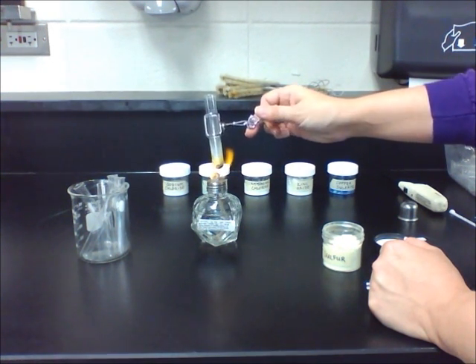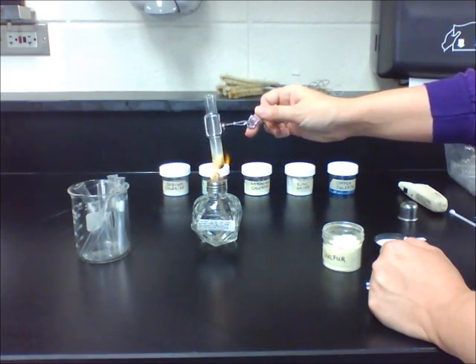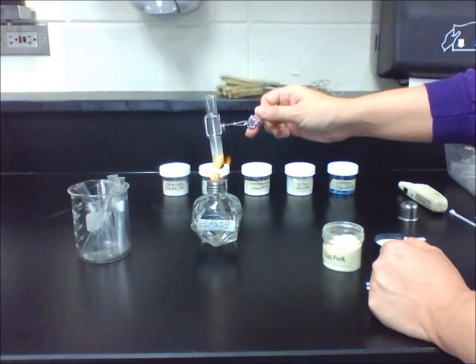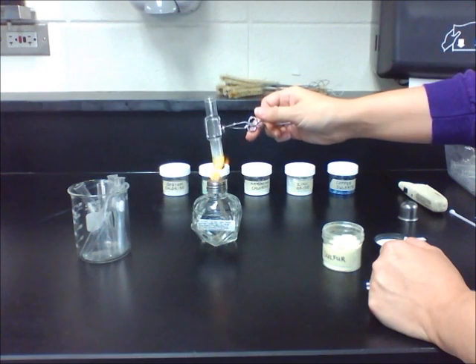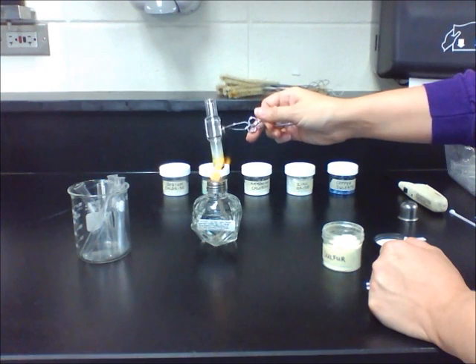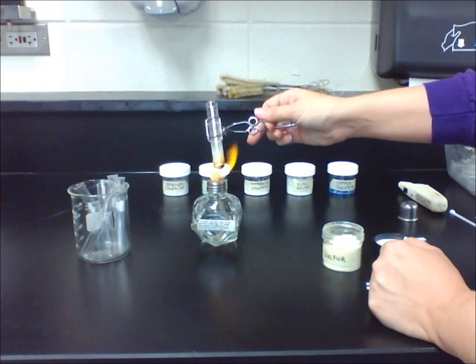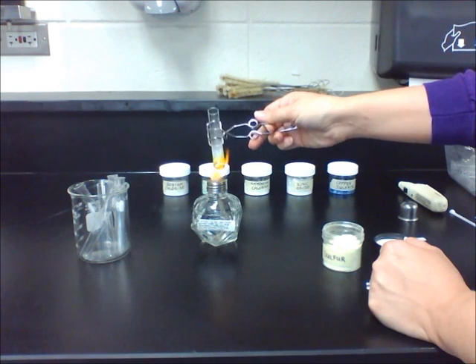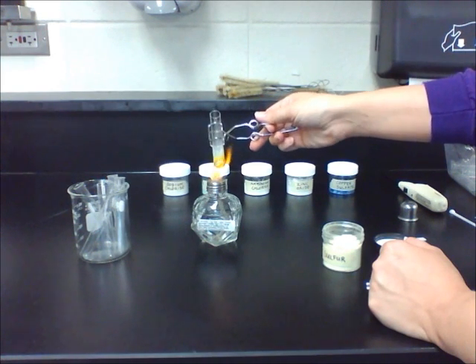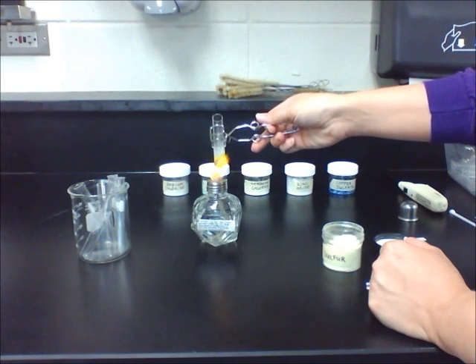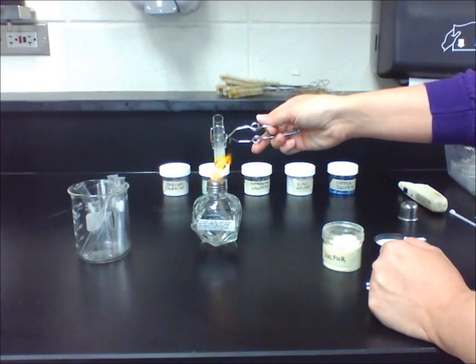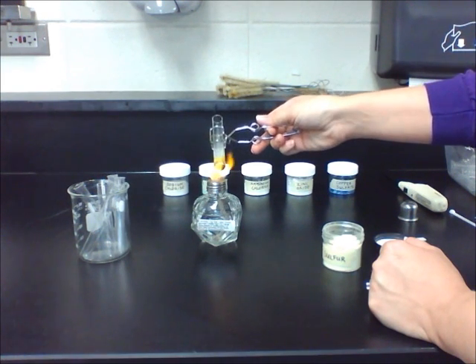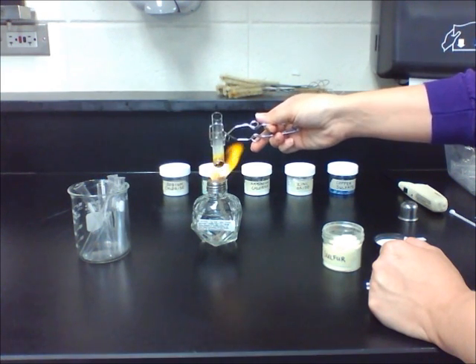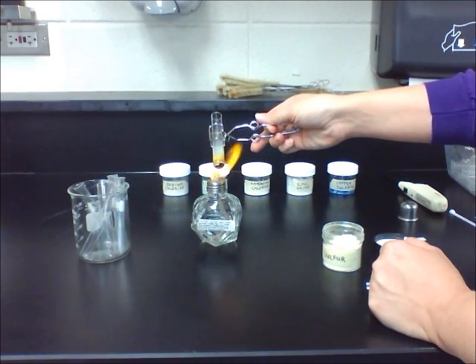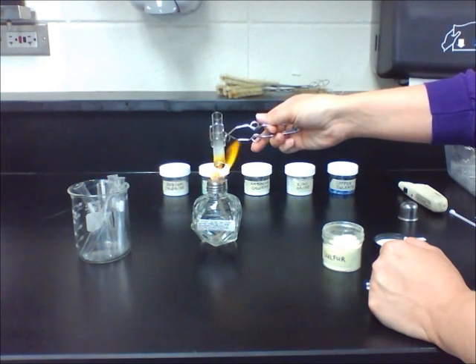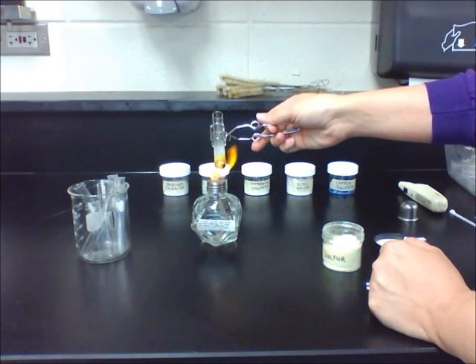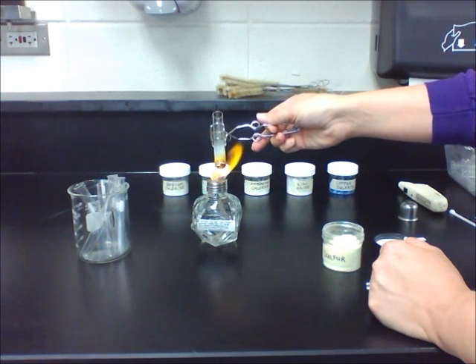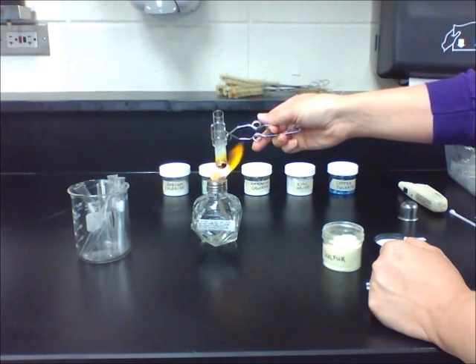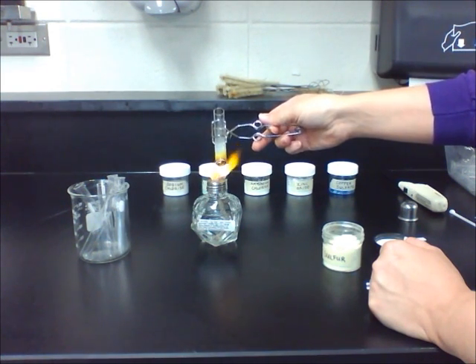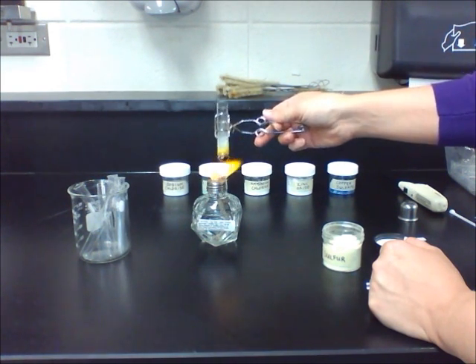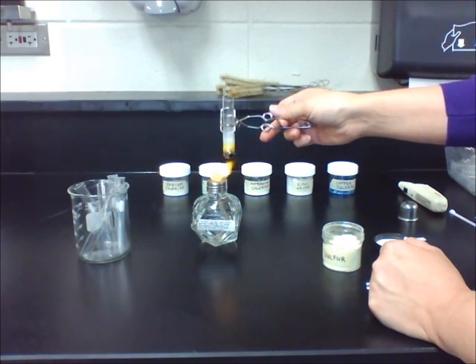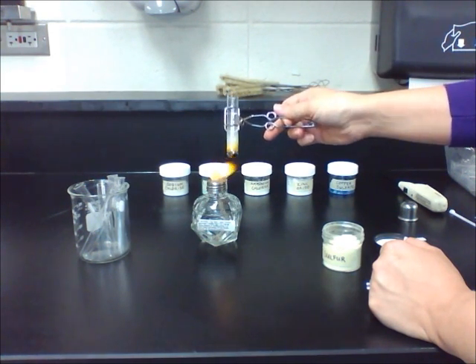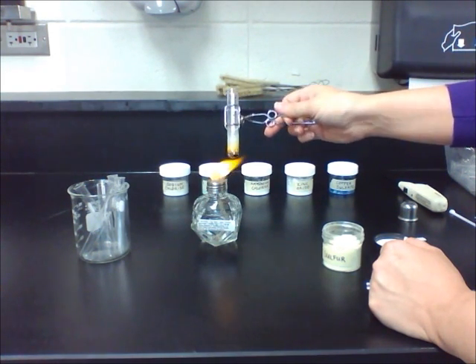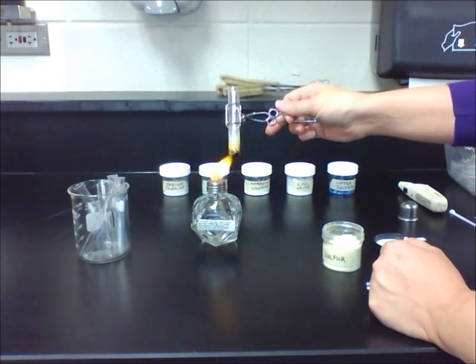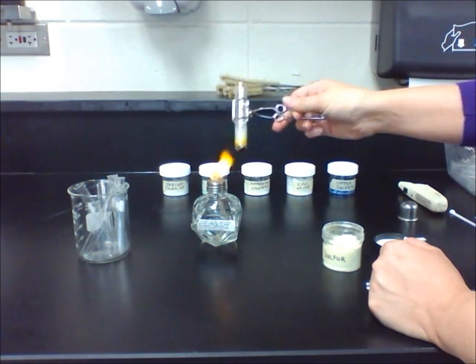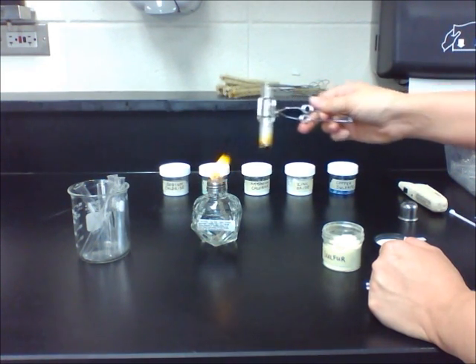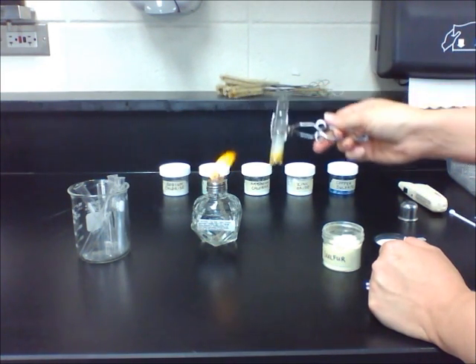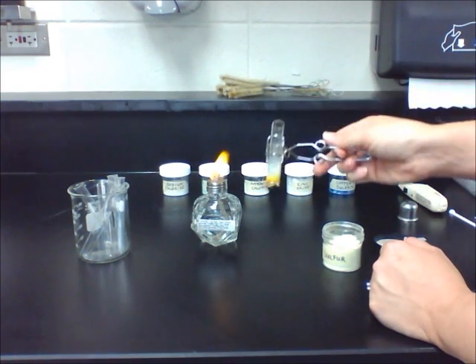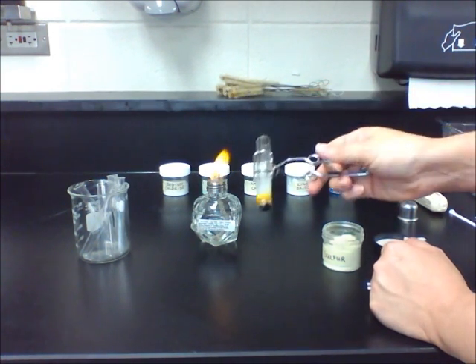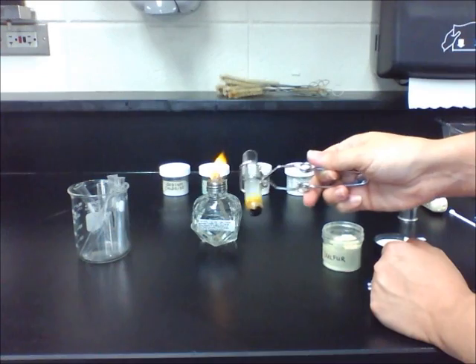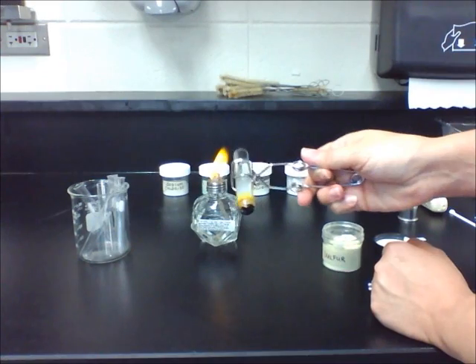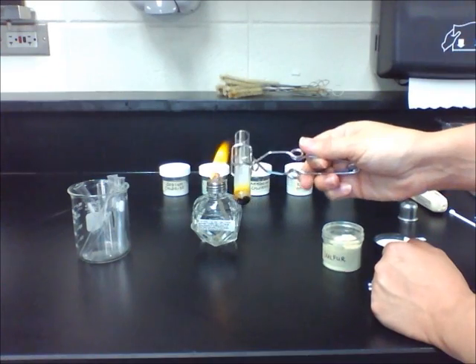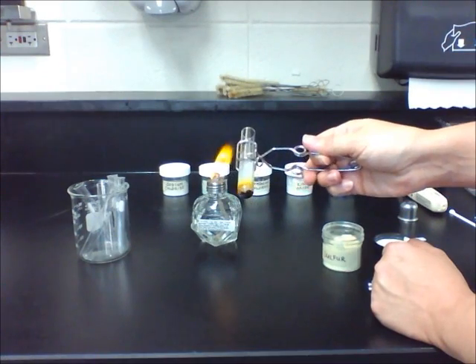A foul smell of rotting eggs is emitted, and once it's cooled, it will become a thick black liquid.